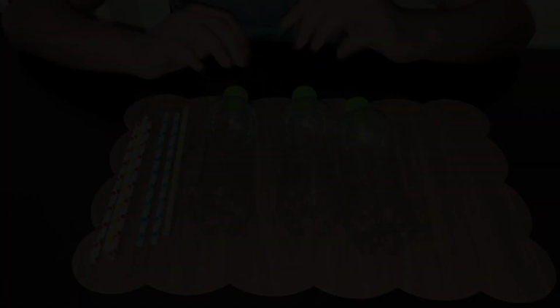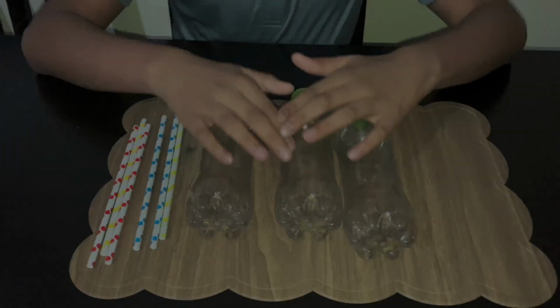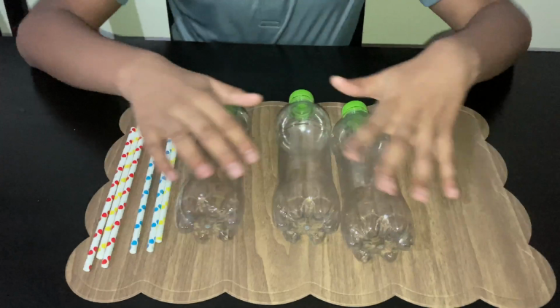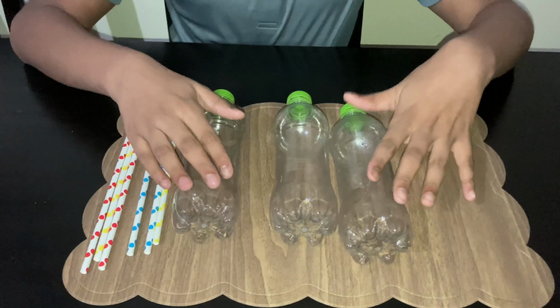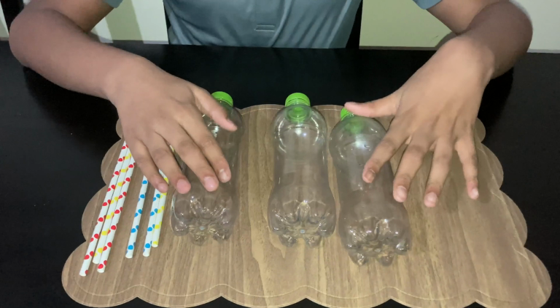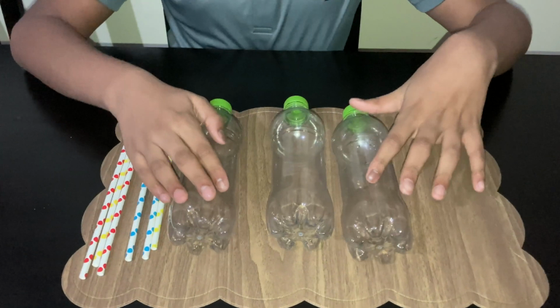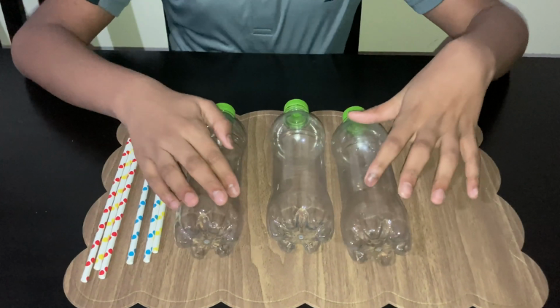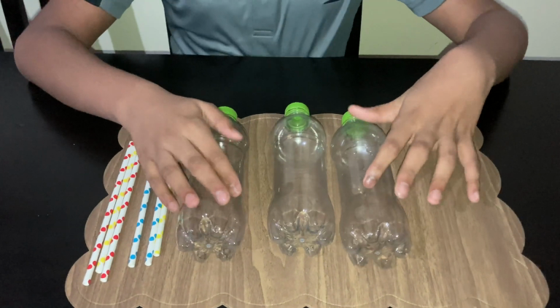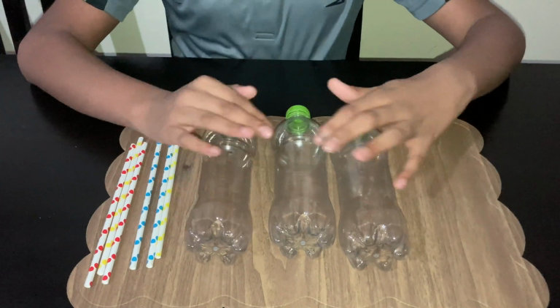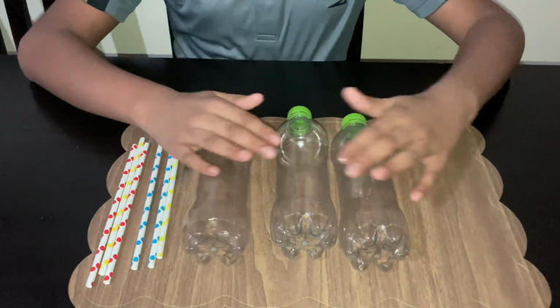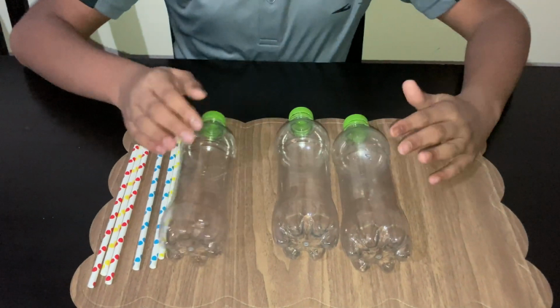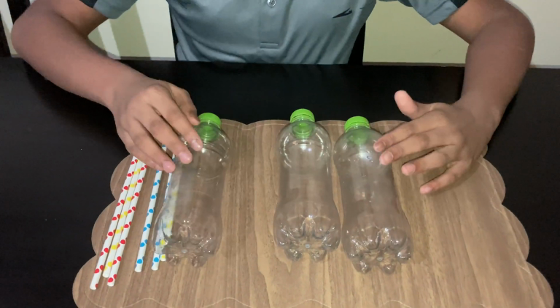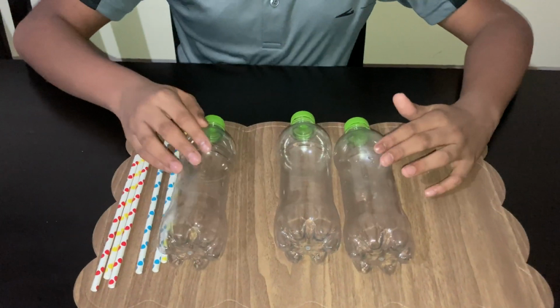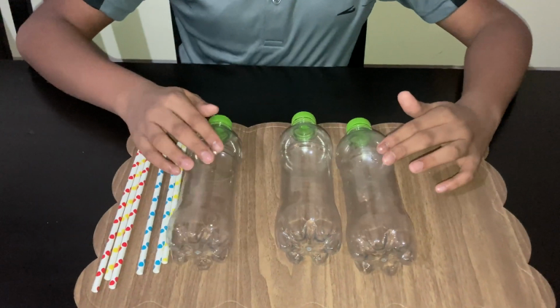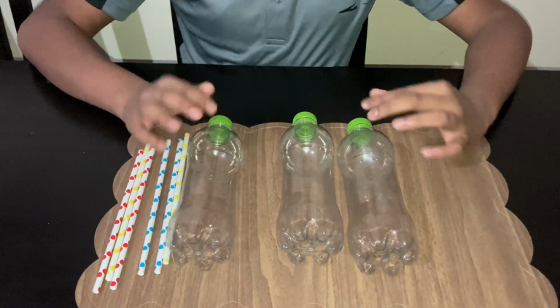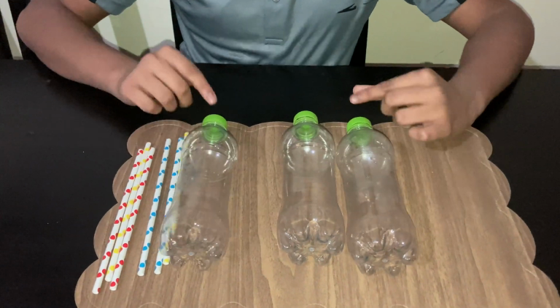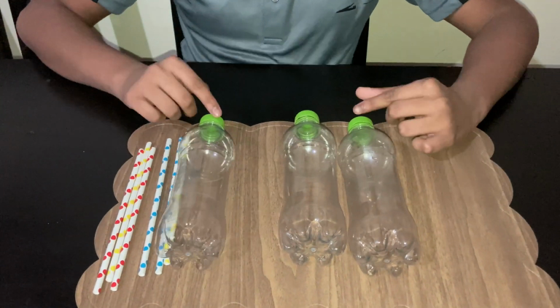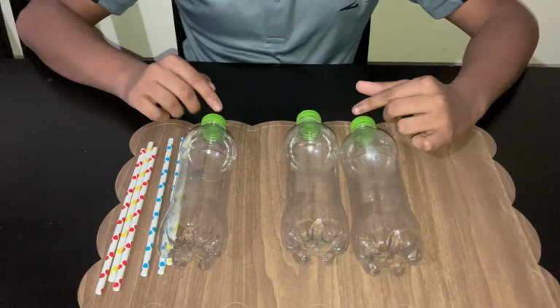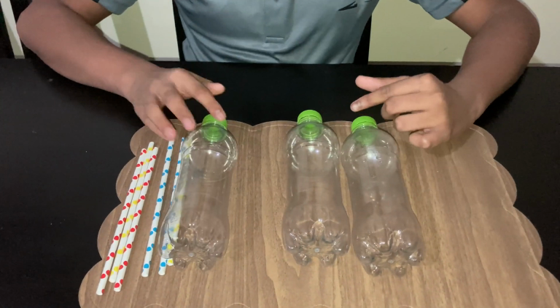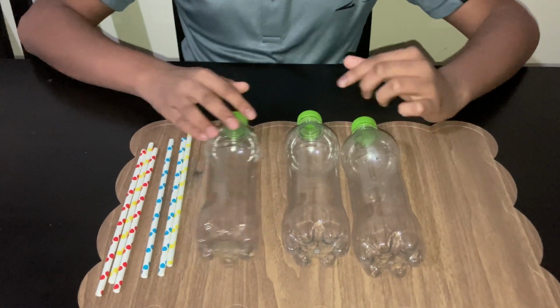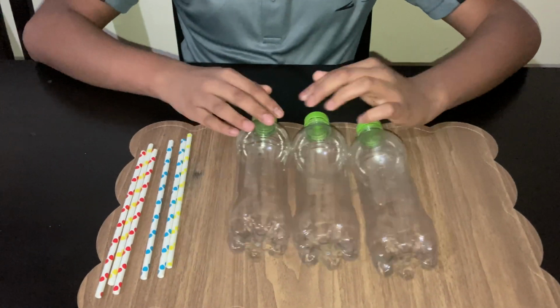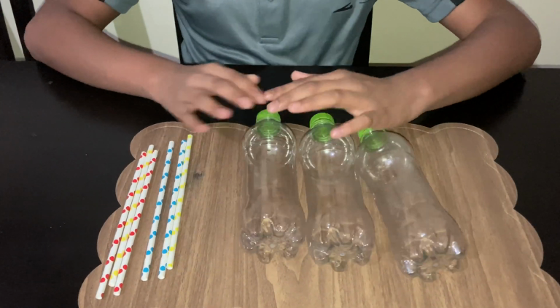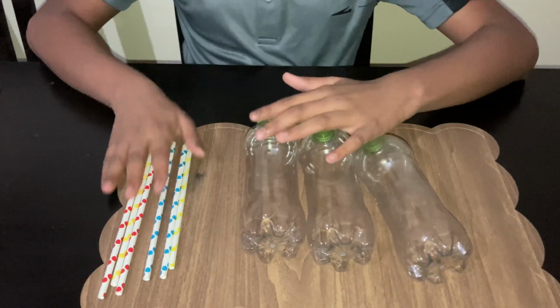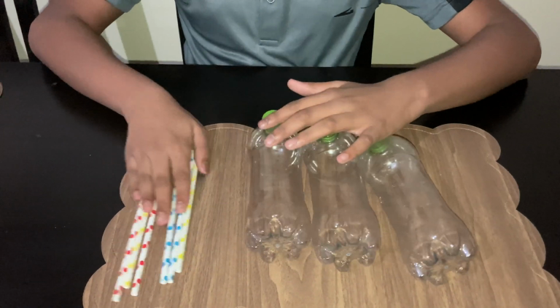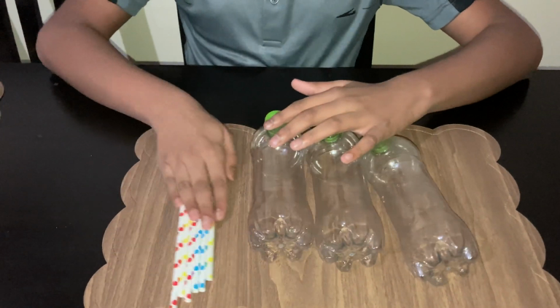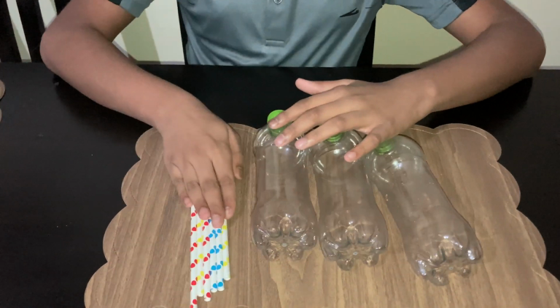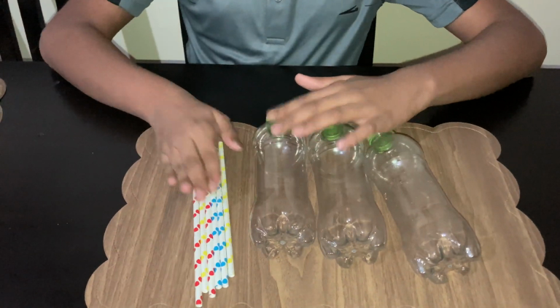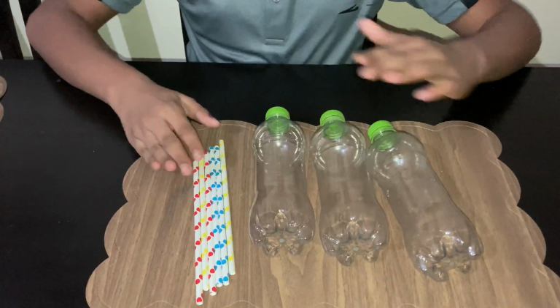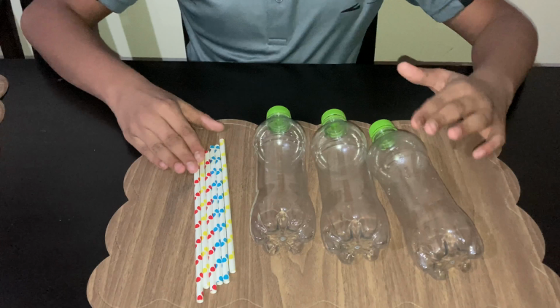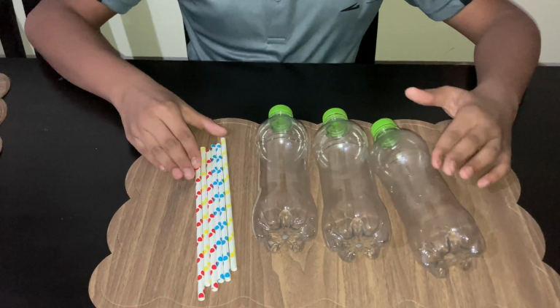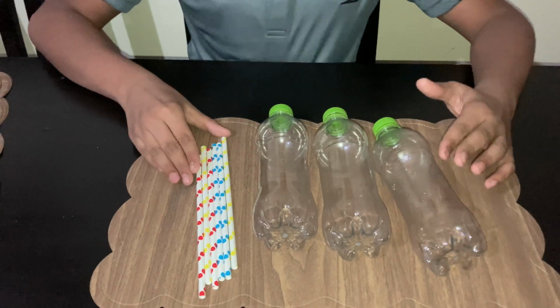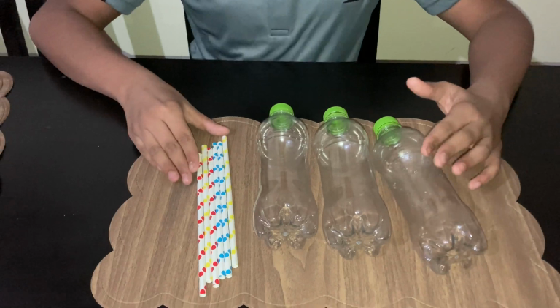For this experiment, you will need 3 bottles and their caps. And you will need a few straws.